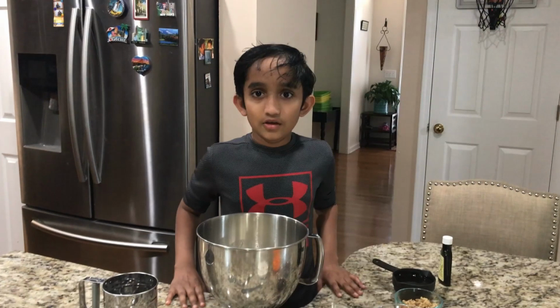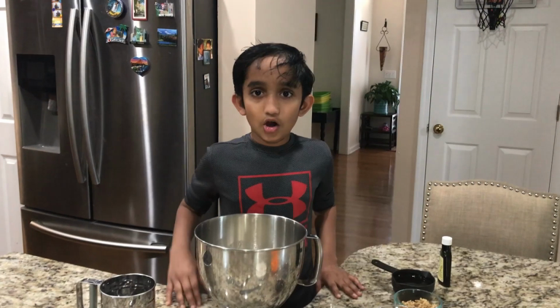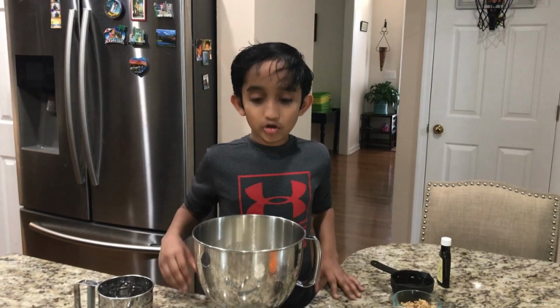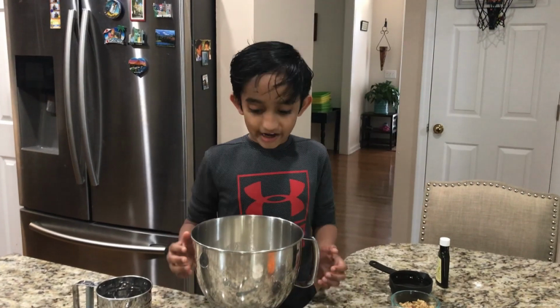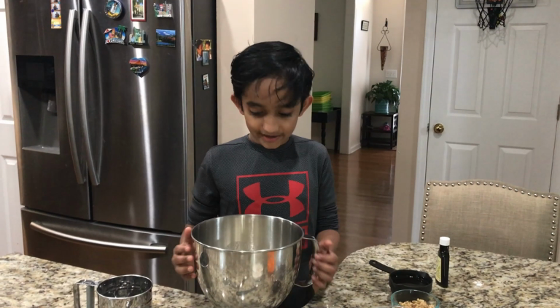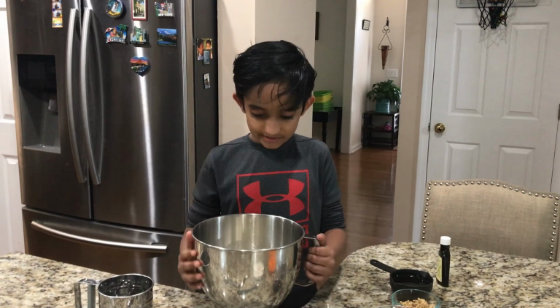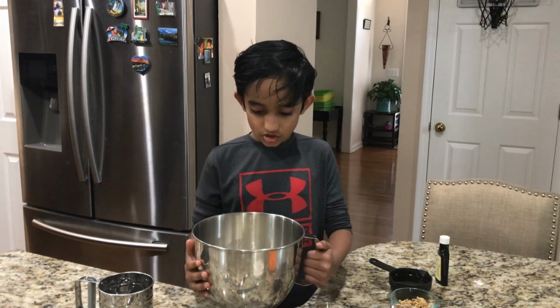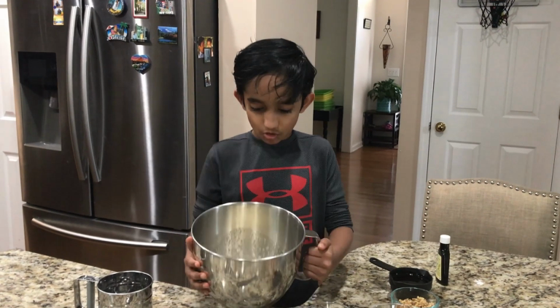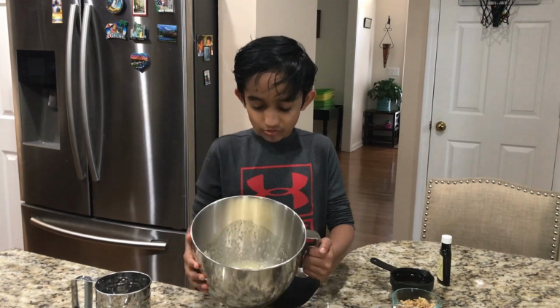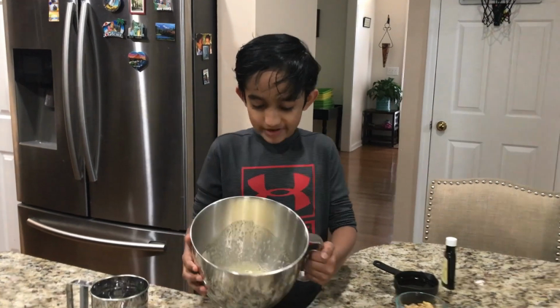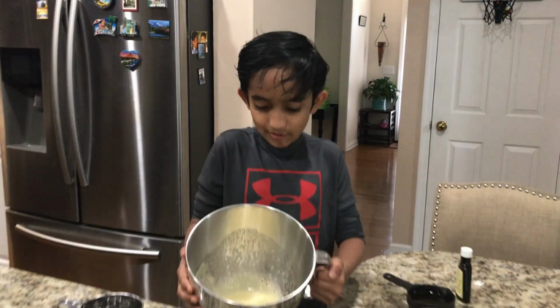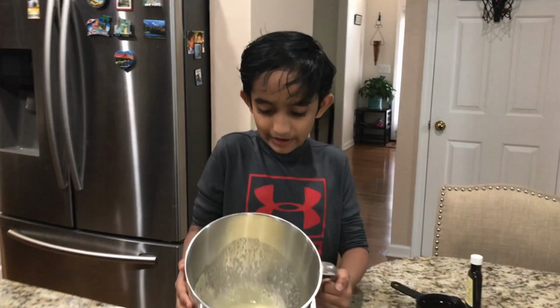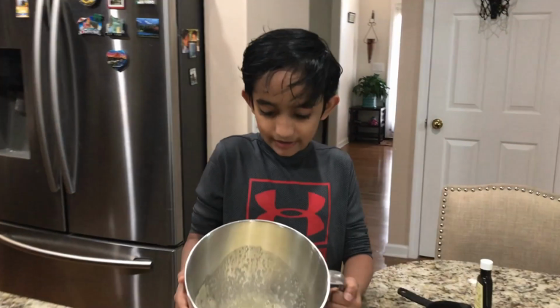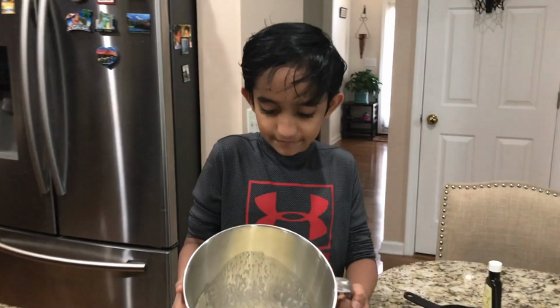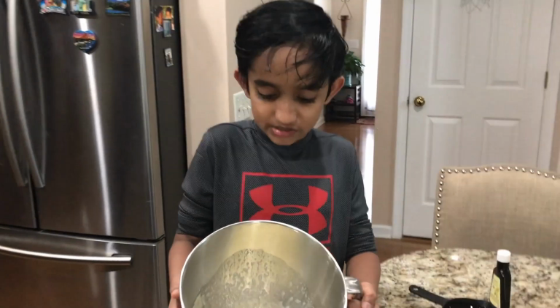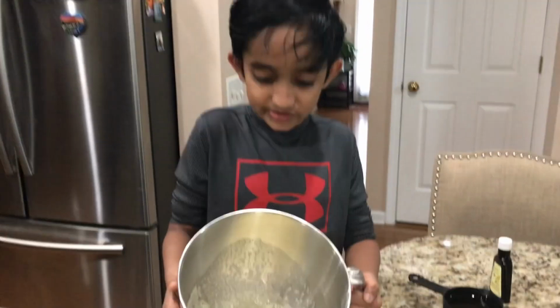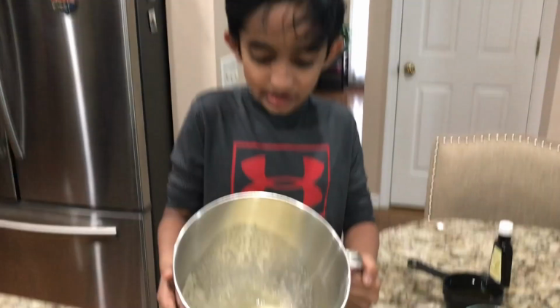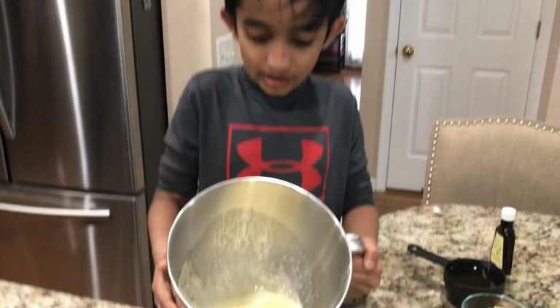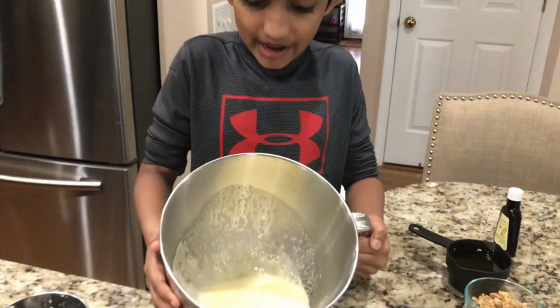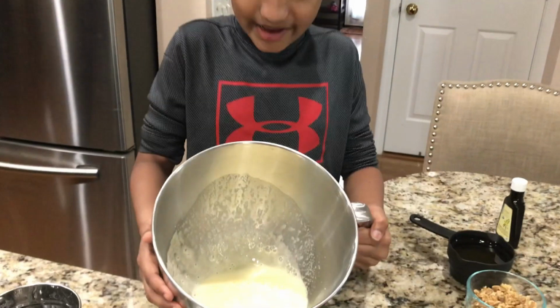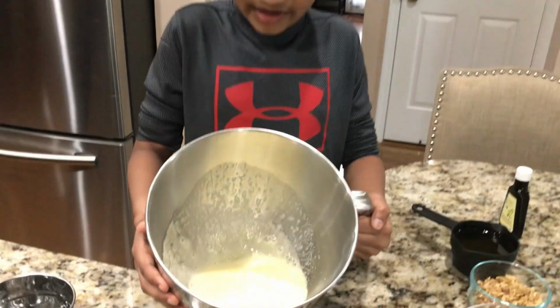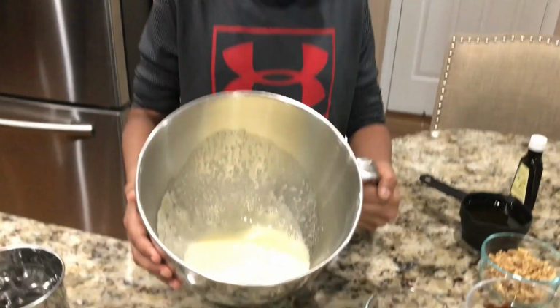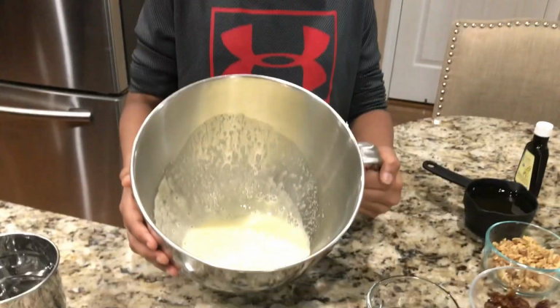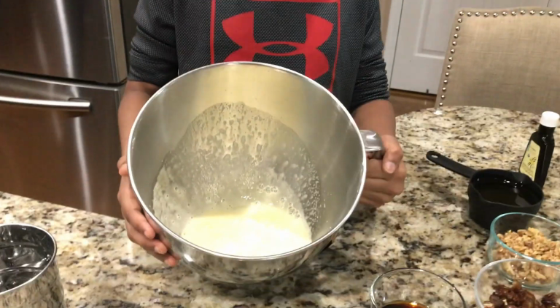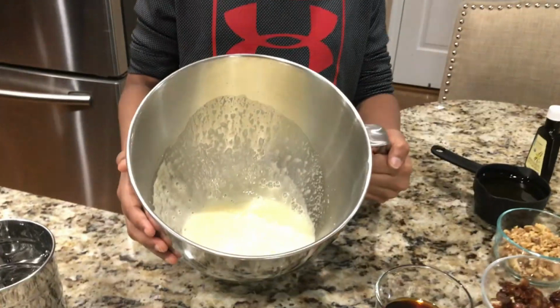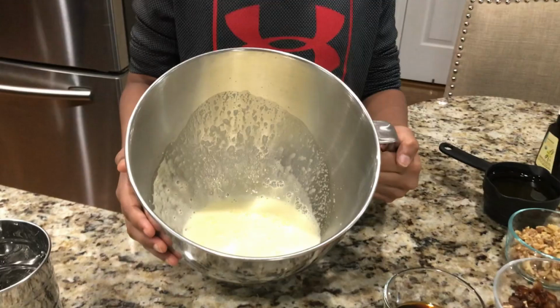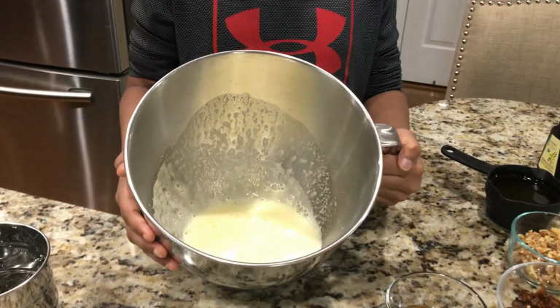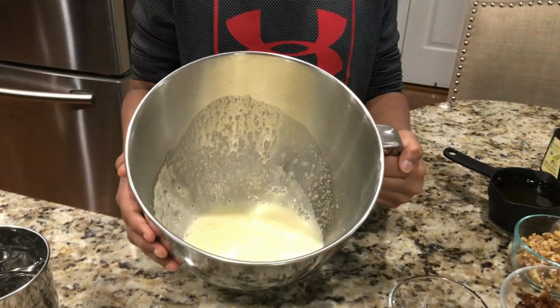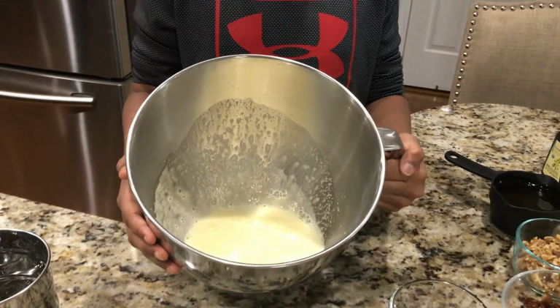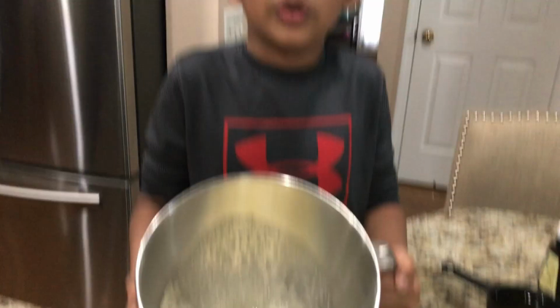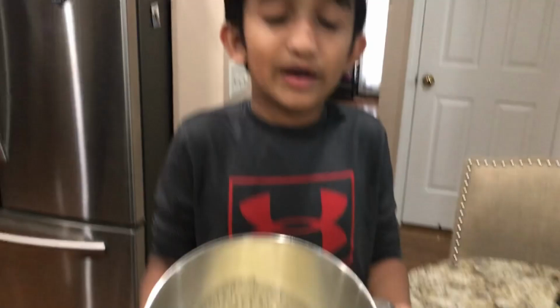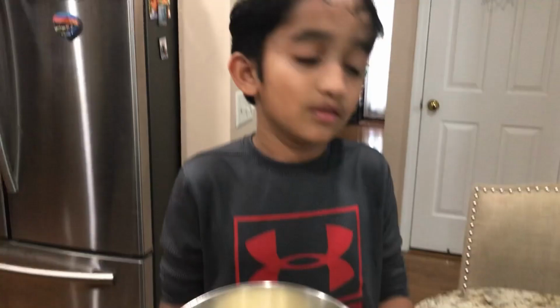Okay guys, so now I have mixed the egg and the sugar really well.